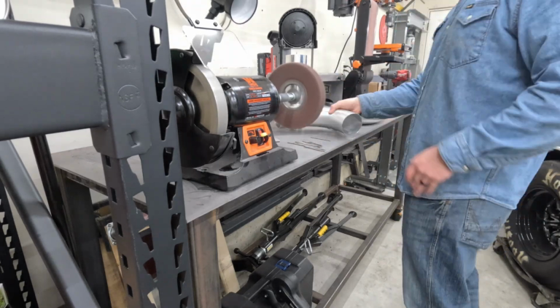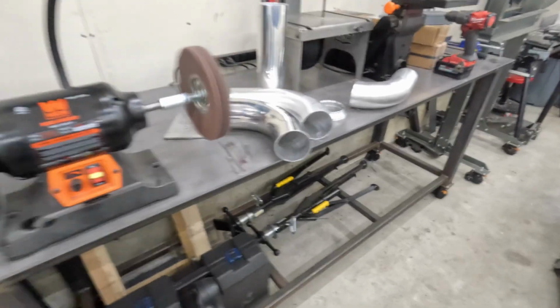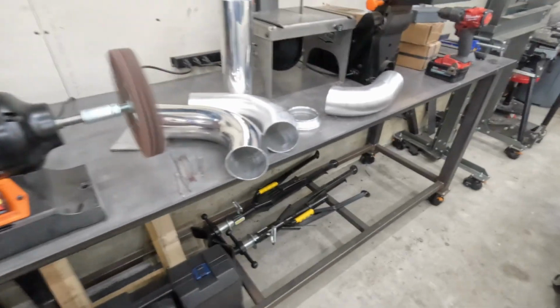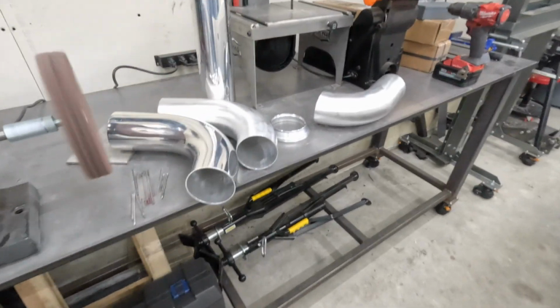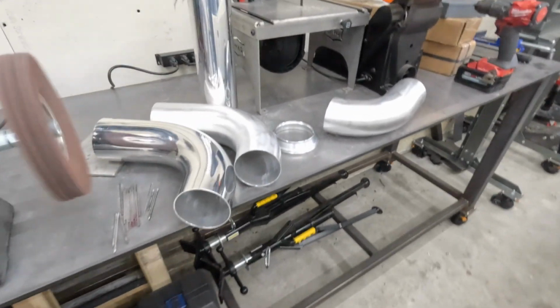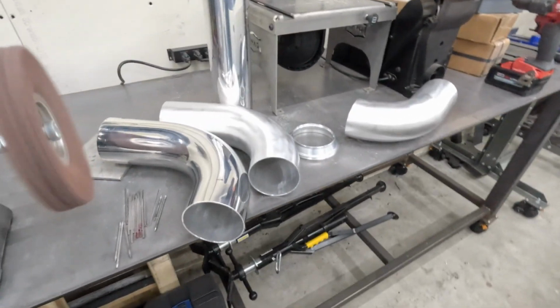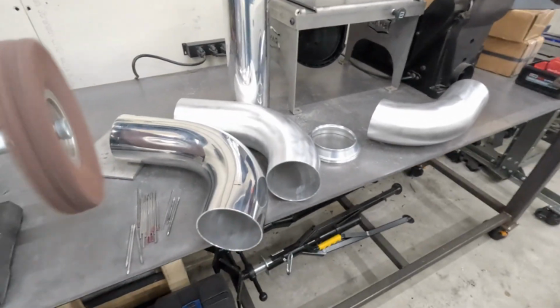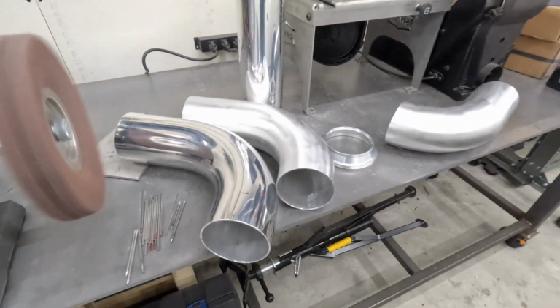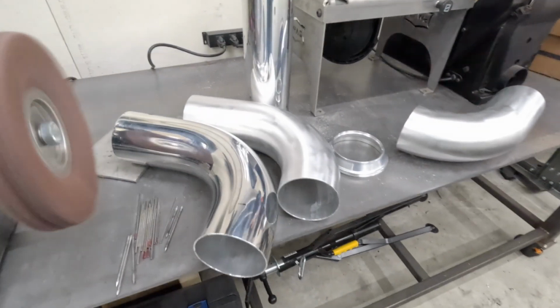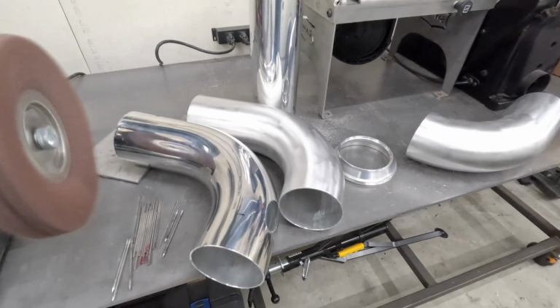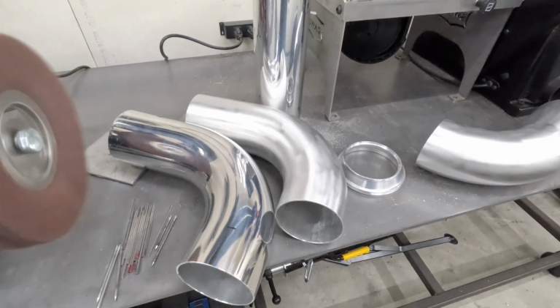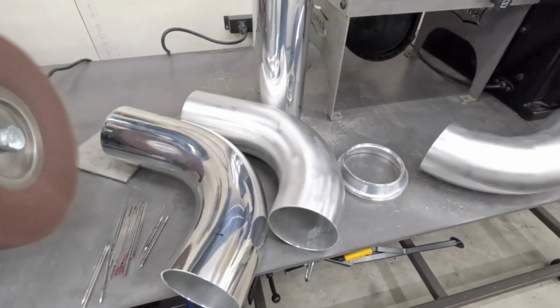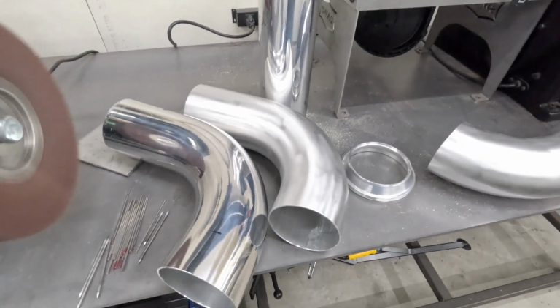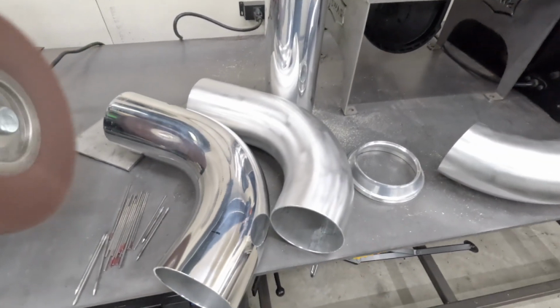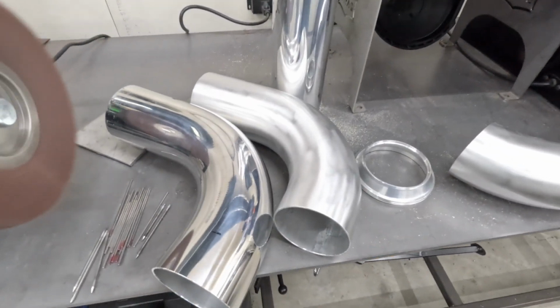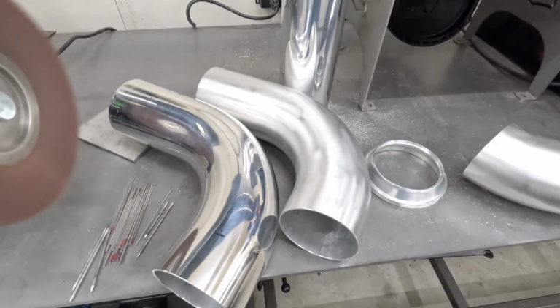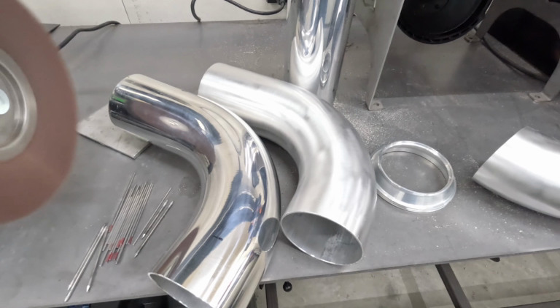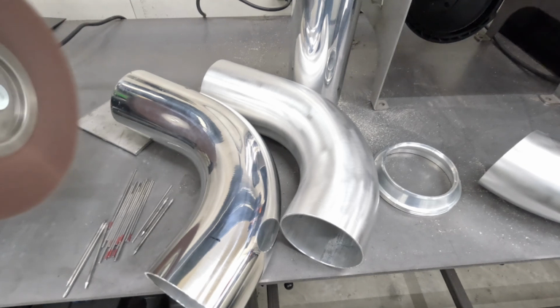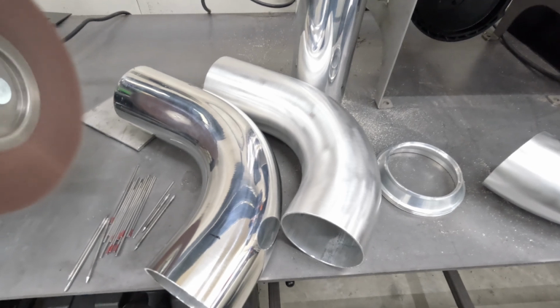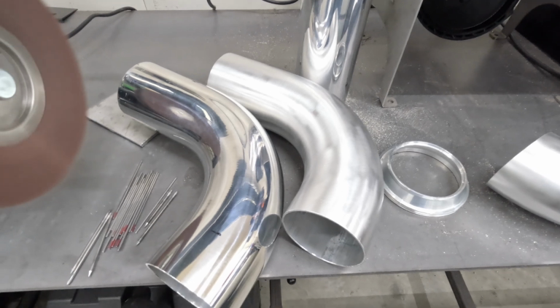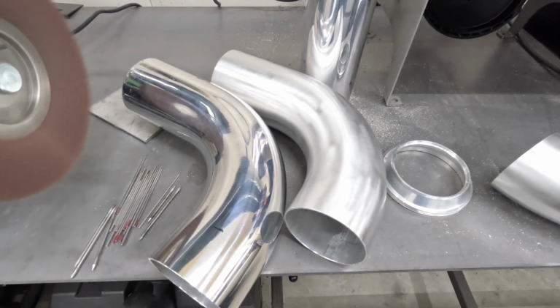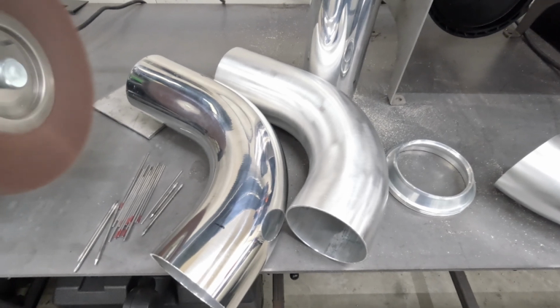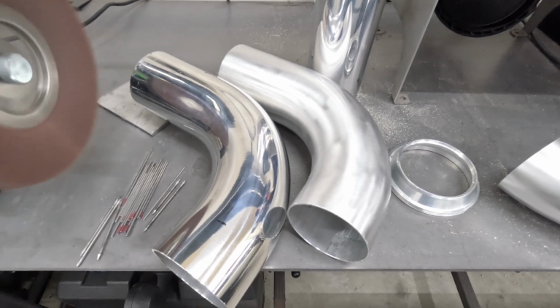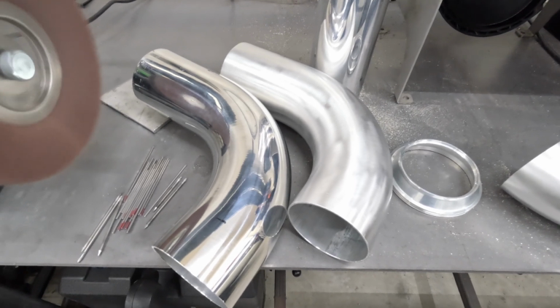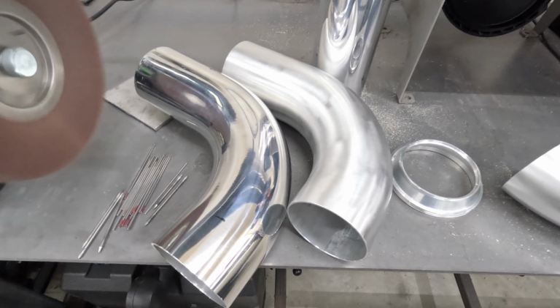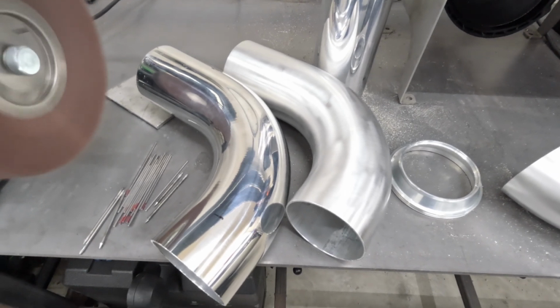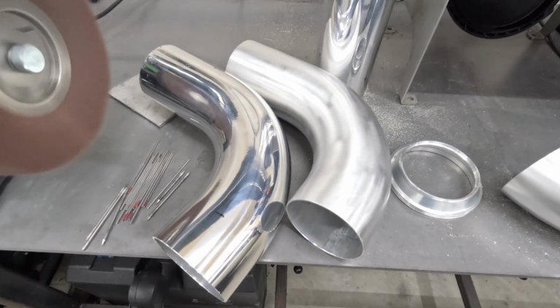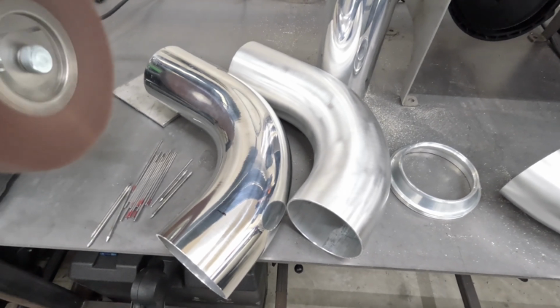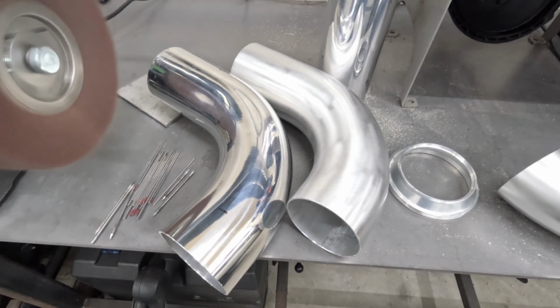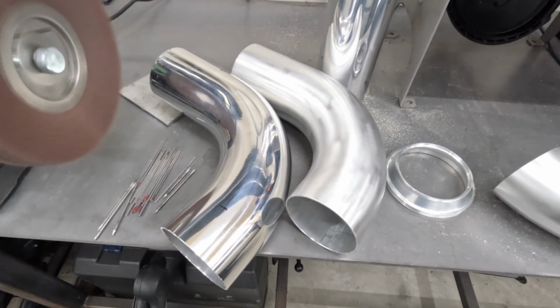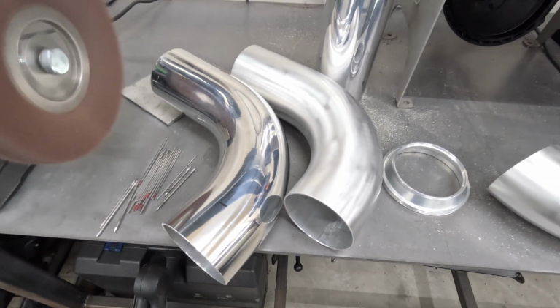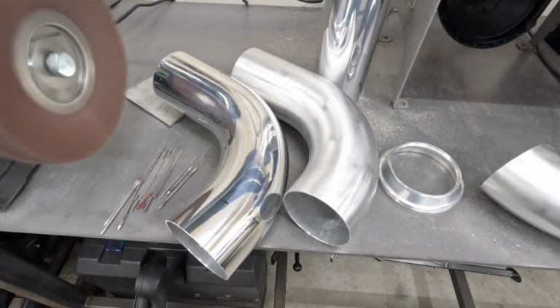I think the satin finish looks a lot better — it's a lot more uniform, and if it ever gets scratched it'll kind of hide it a little bit.